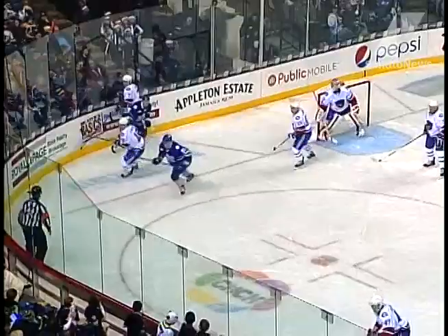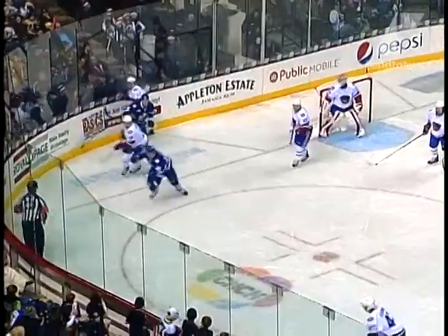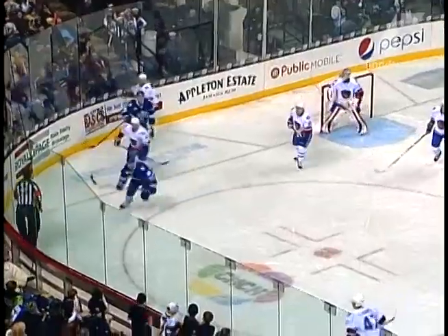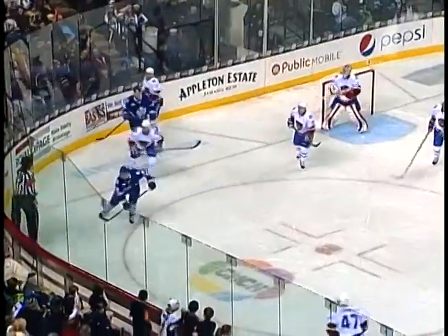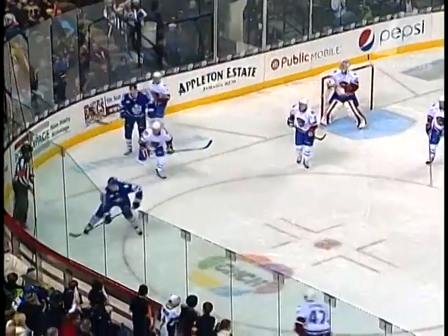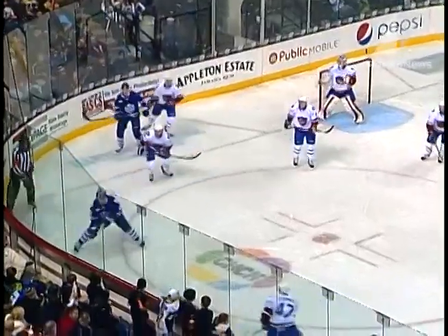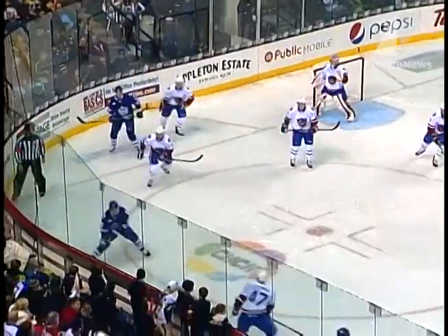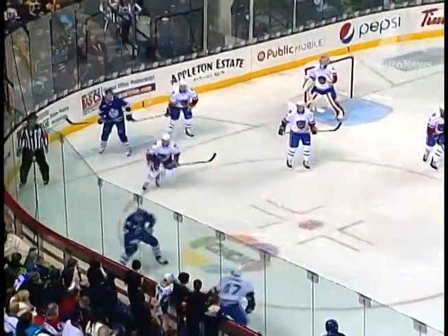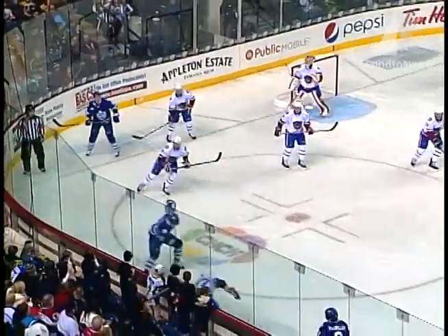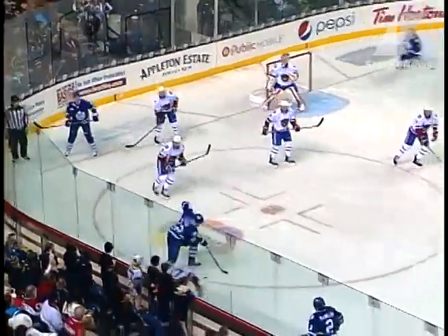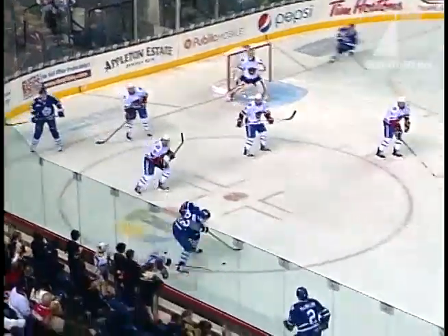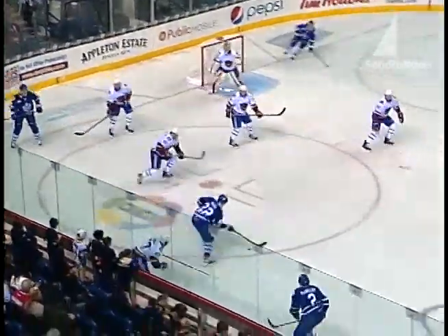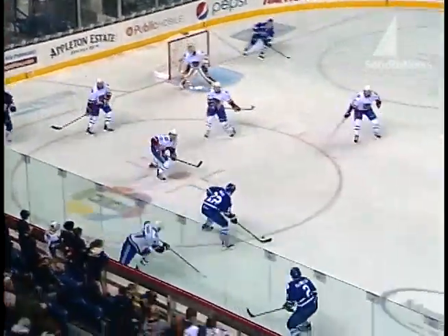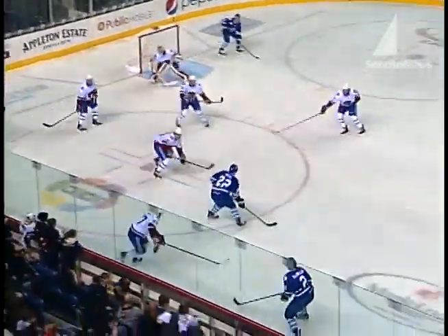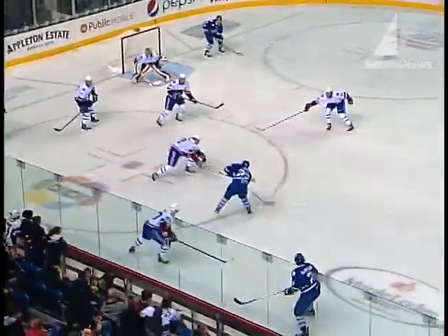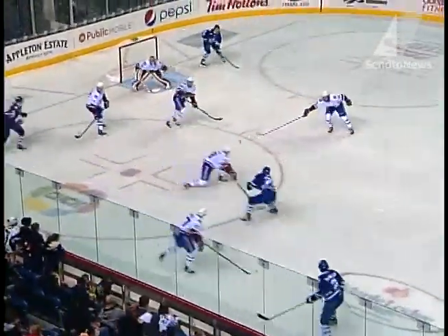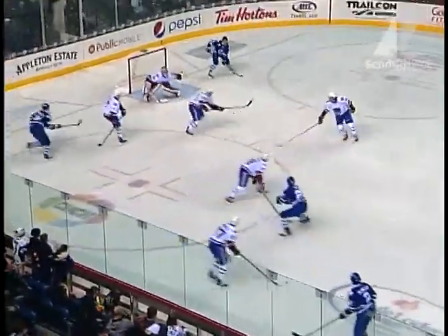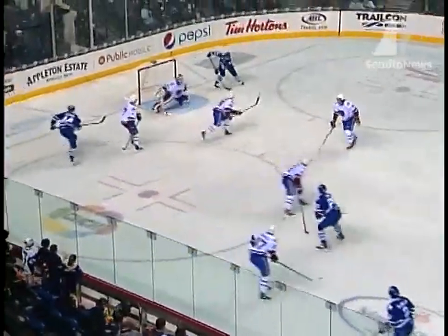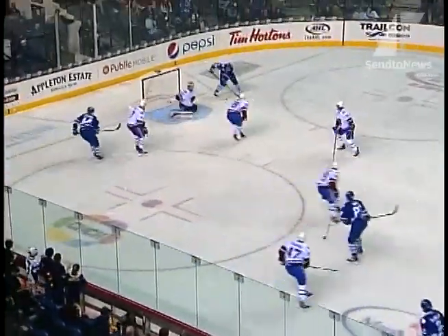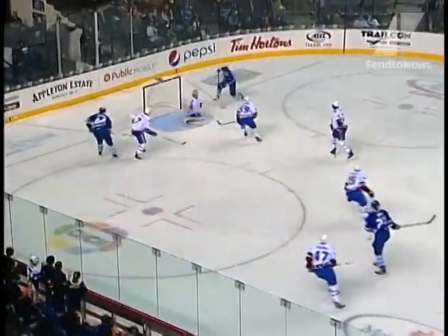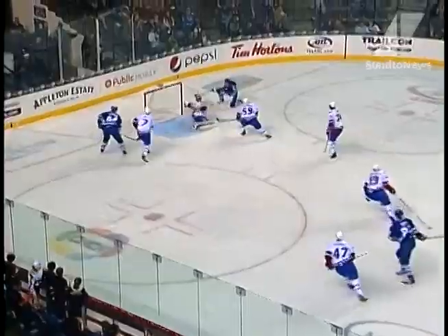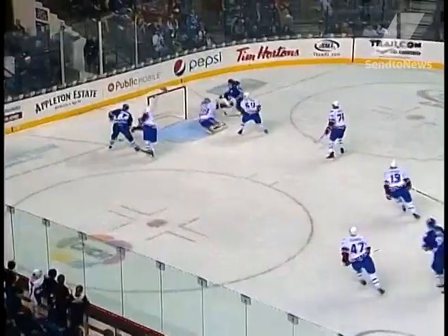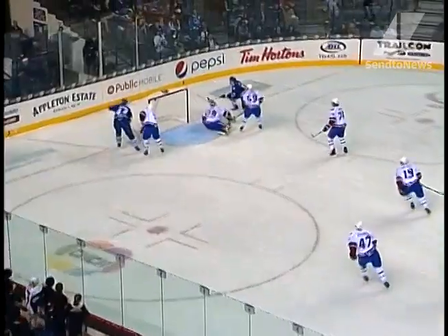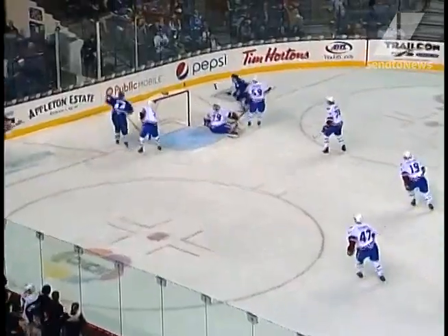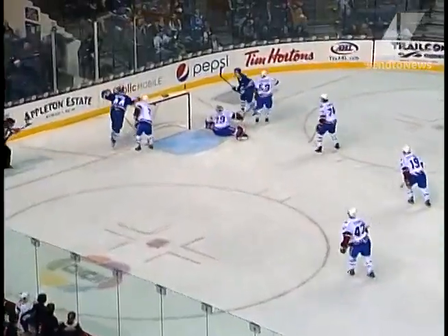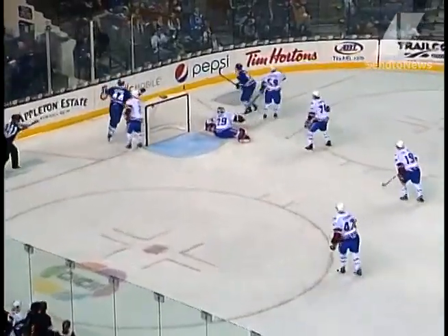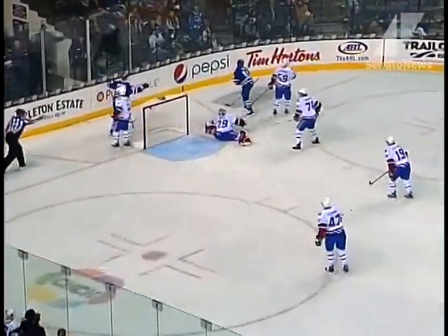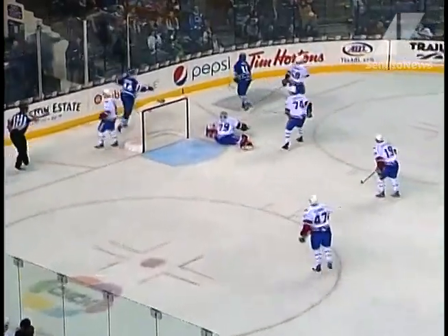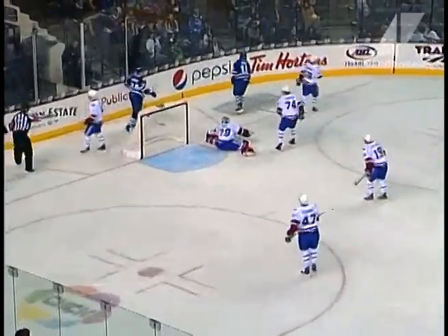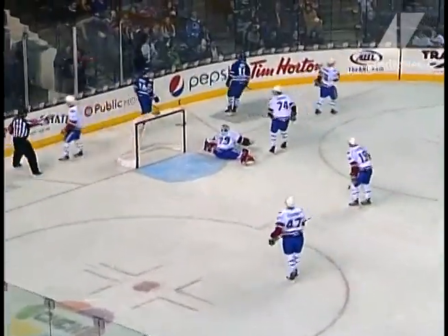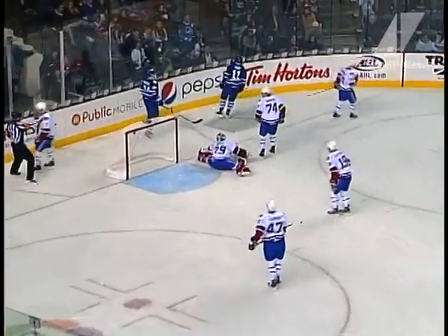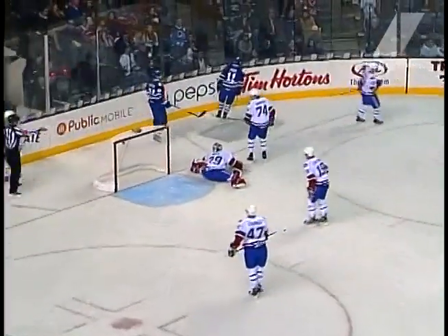Now Dietz whacks it away from Smithson, not out, Biggs will keep it in. Biggs shoots, it's loose and flawed, and Ross shoots and scores!